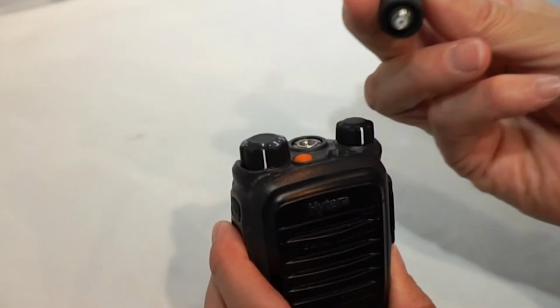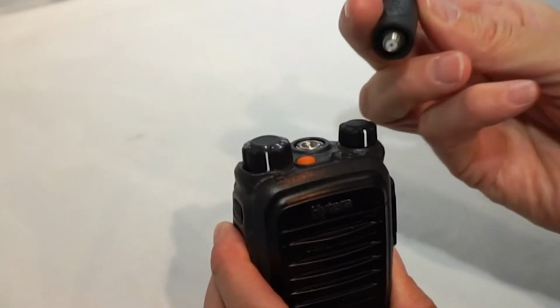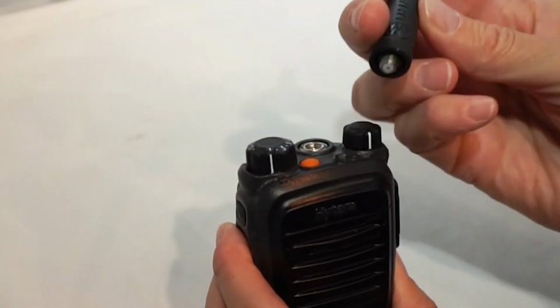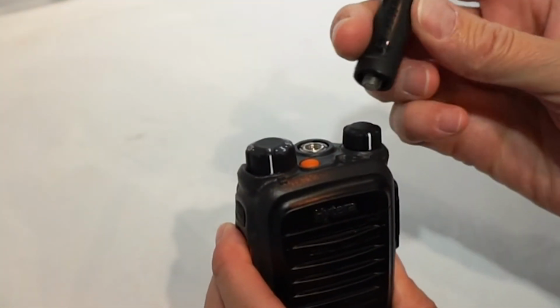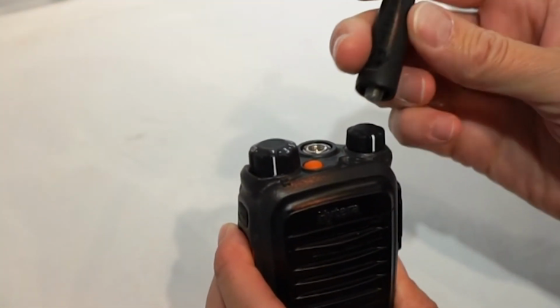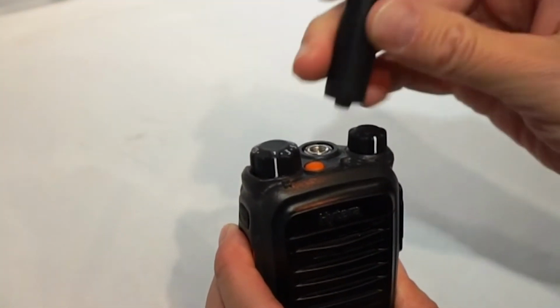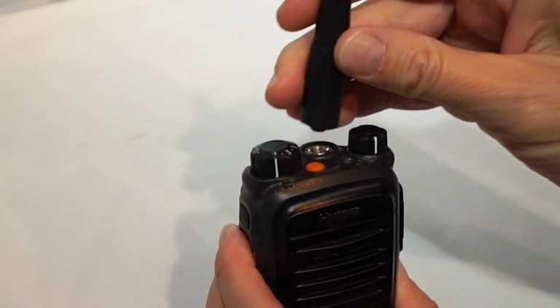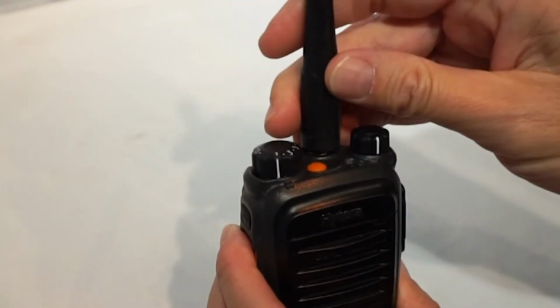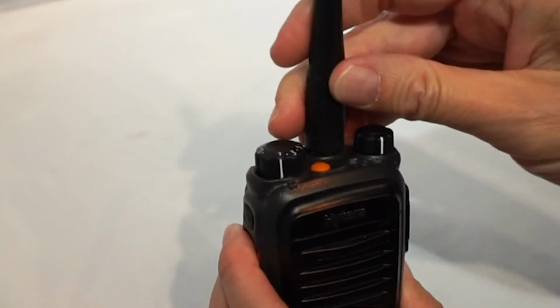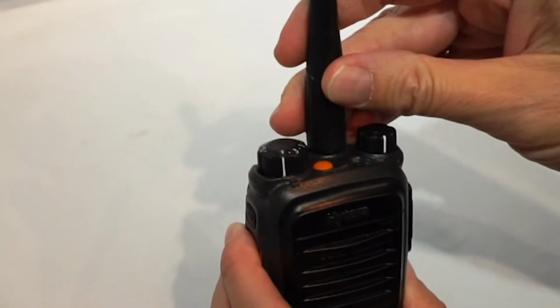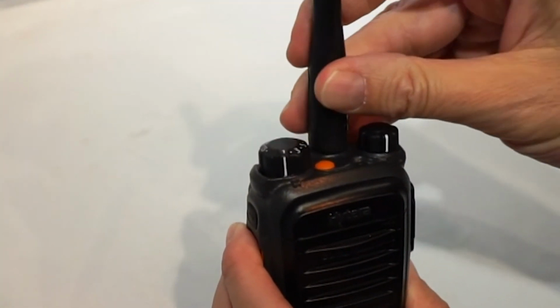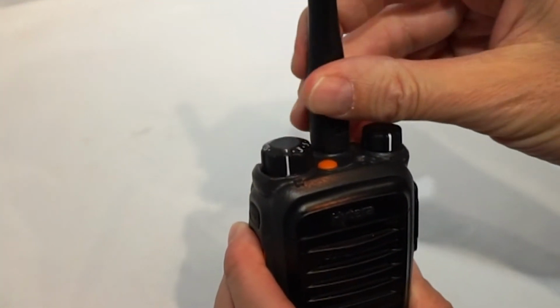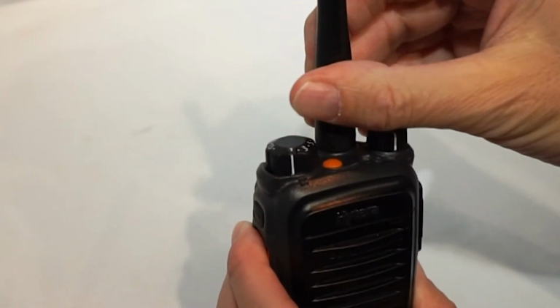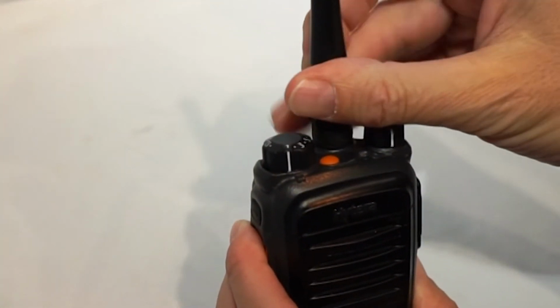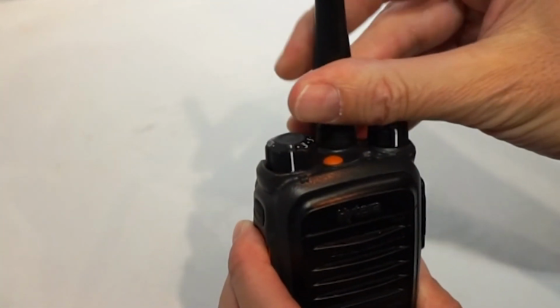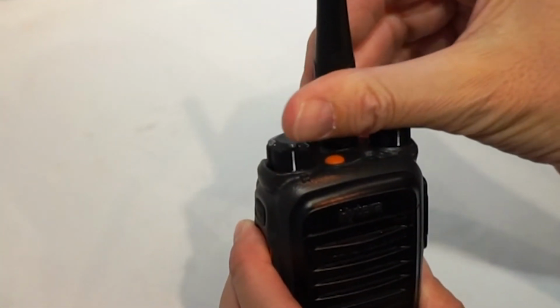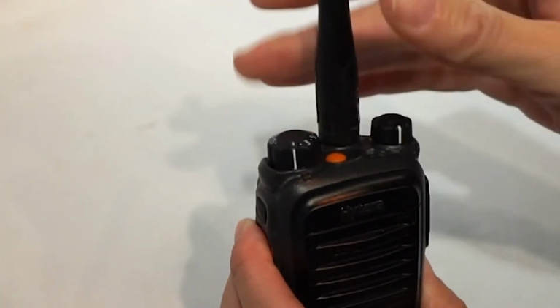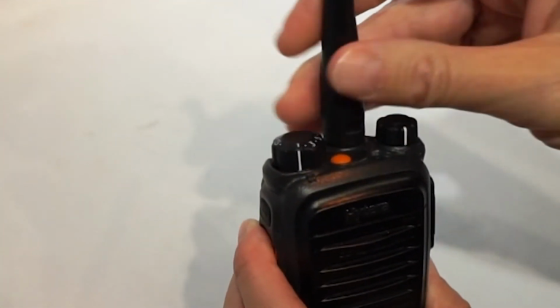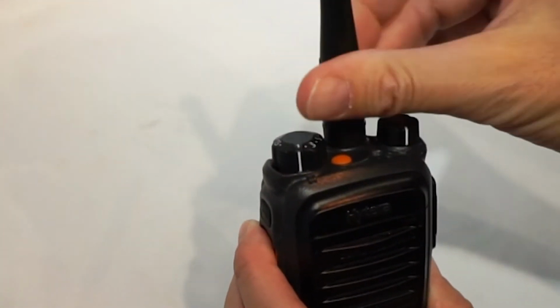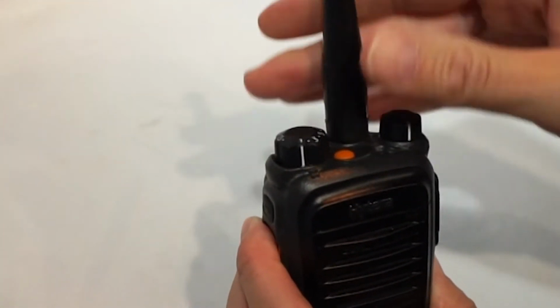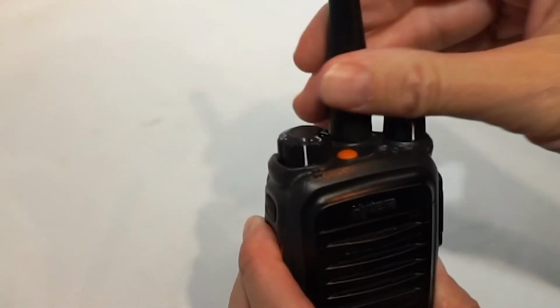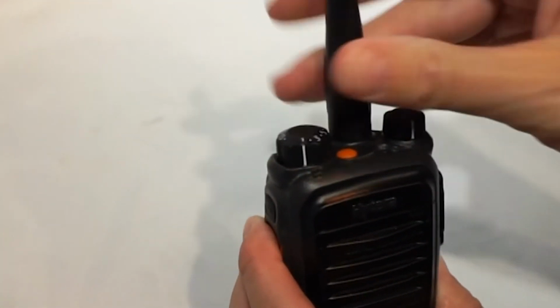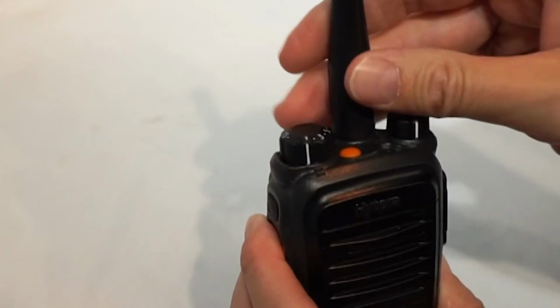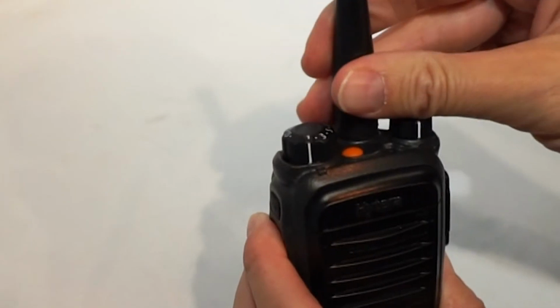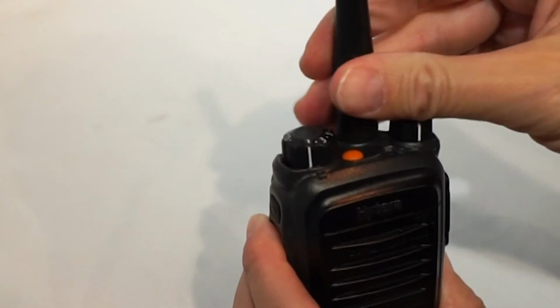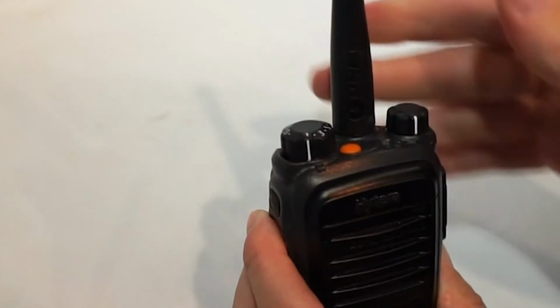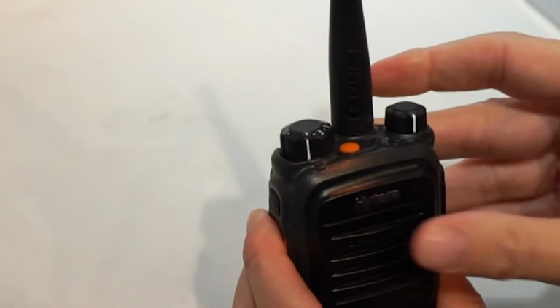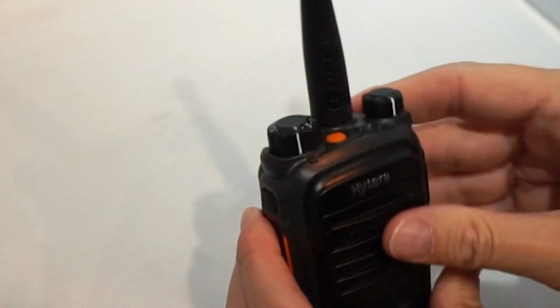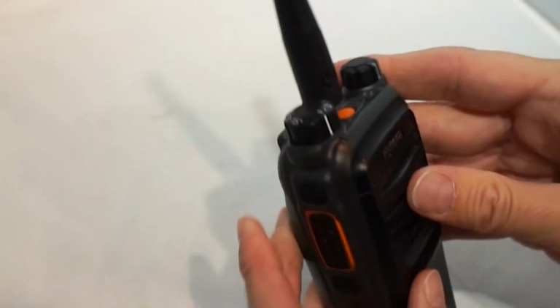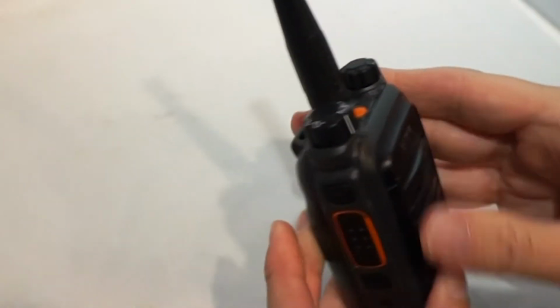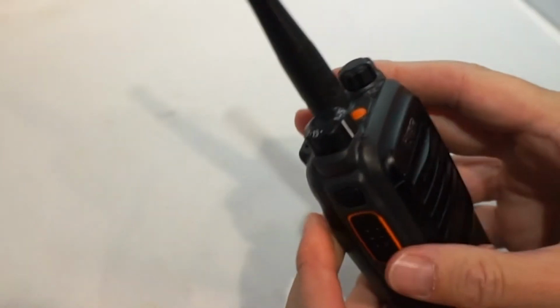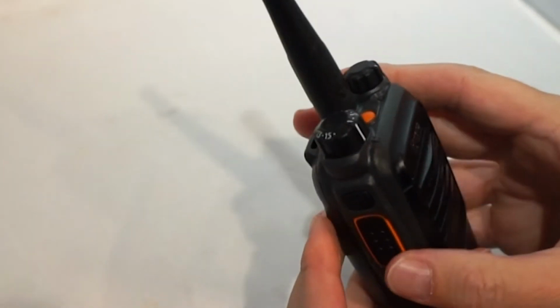While some Motorola antennas may fit, they will not allow the radio to work properly.